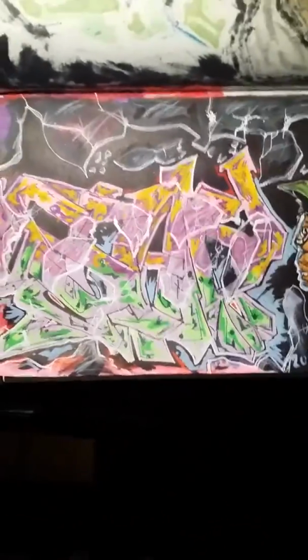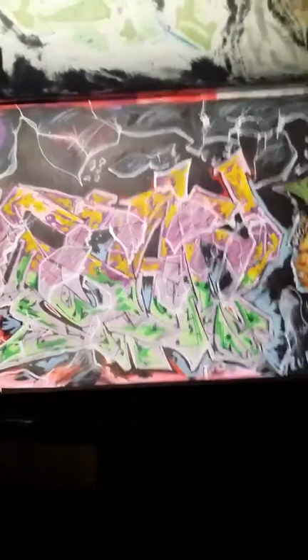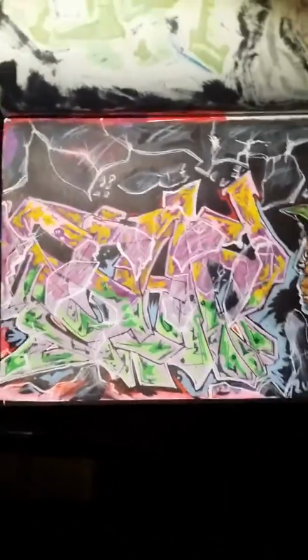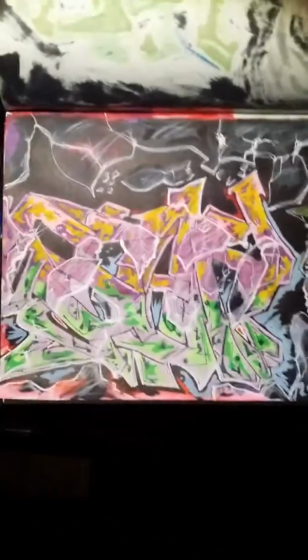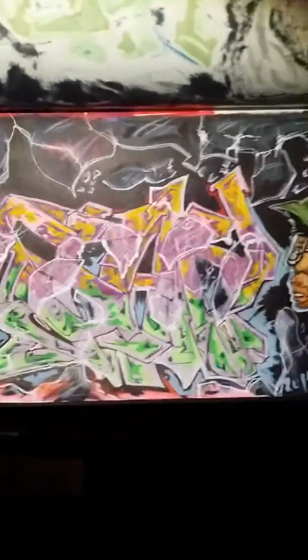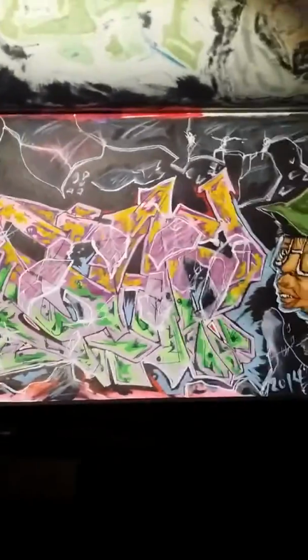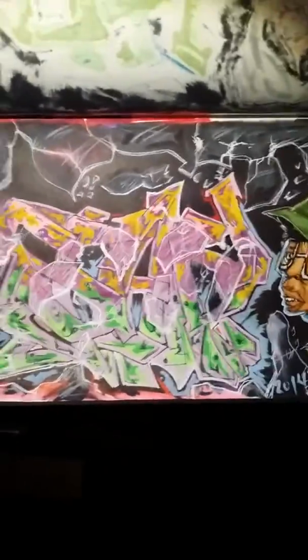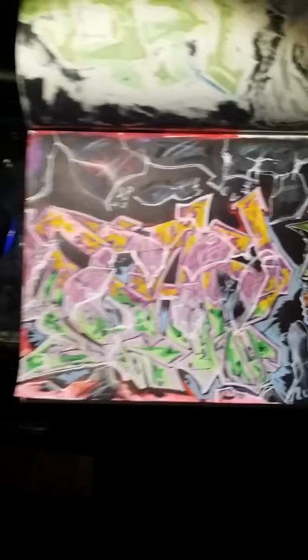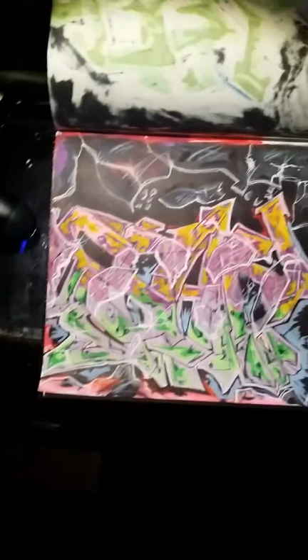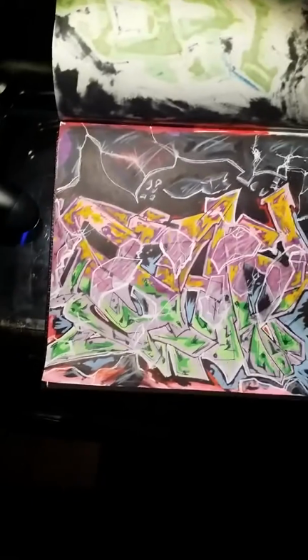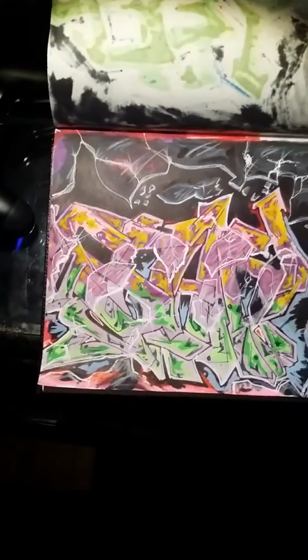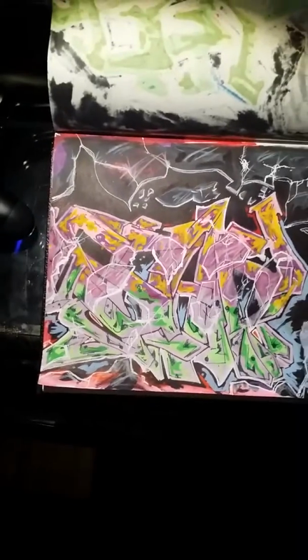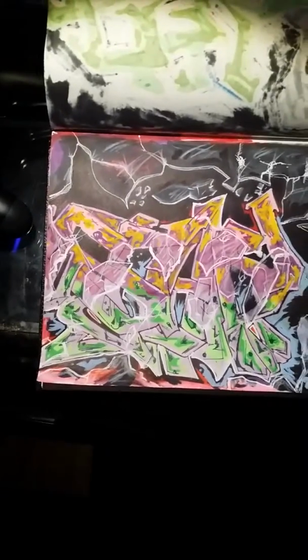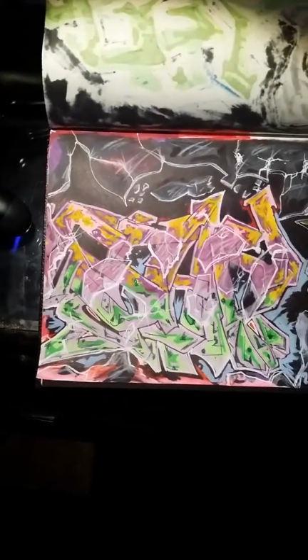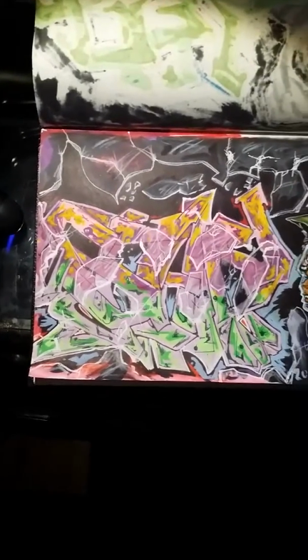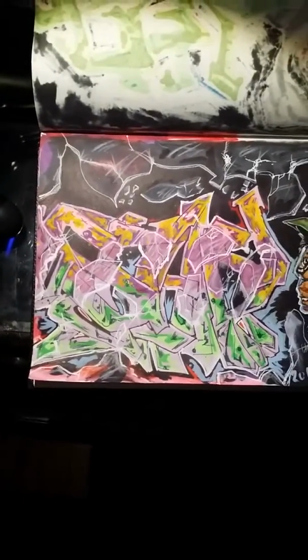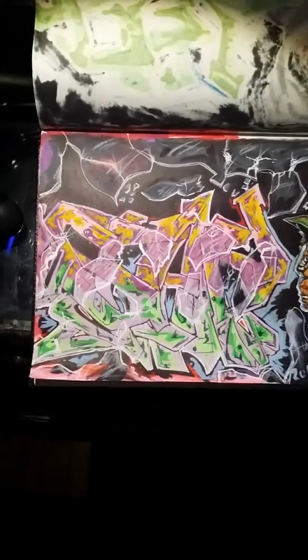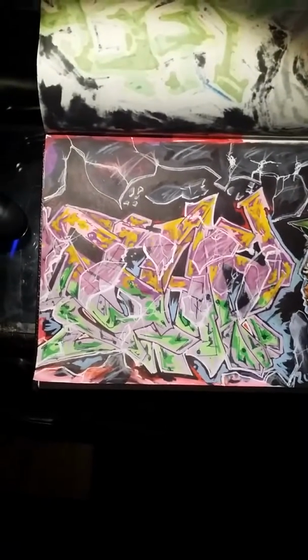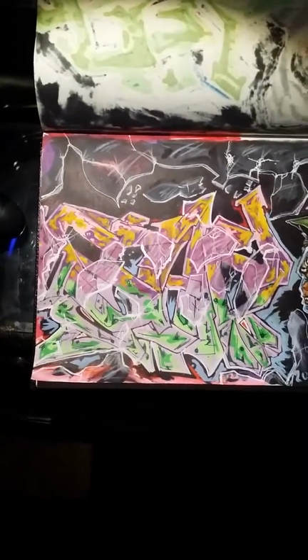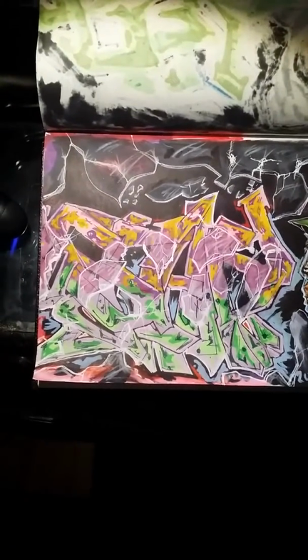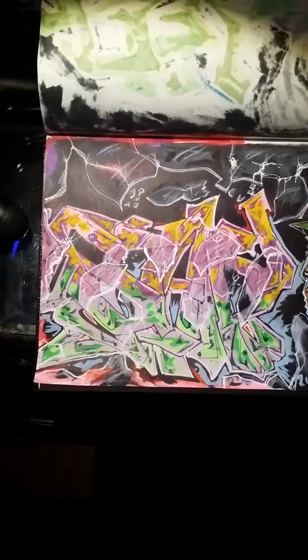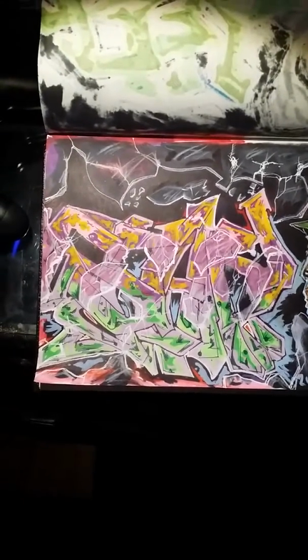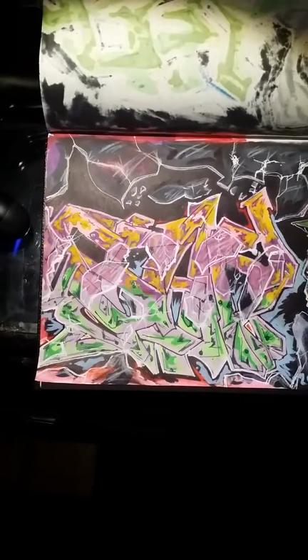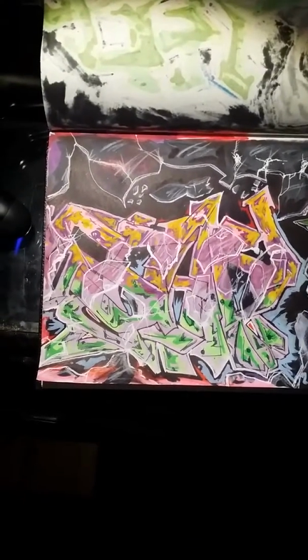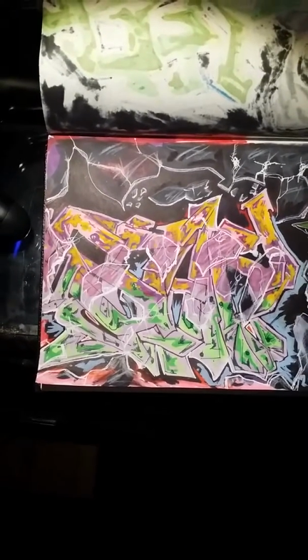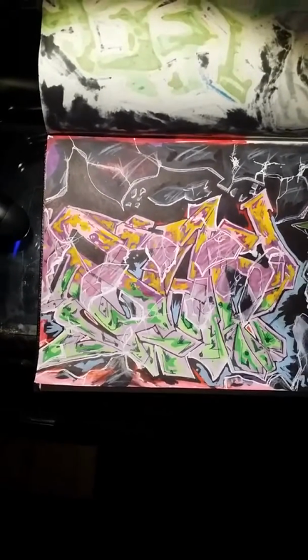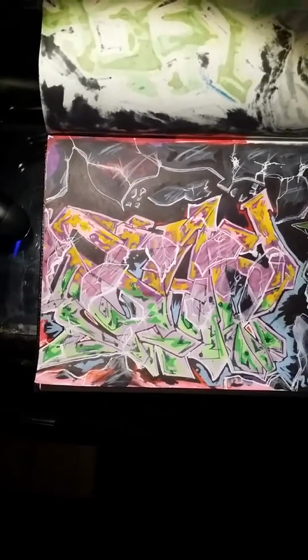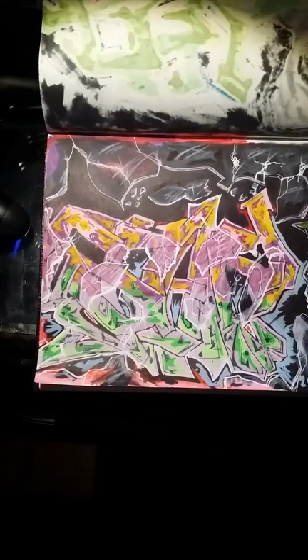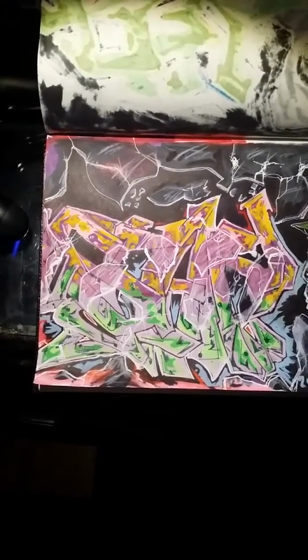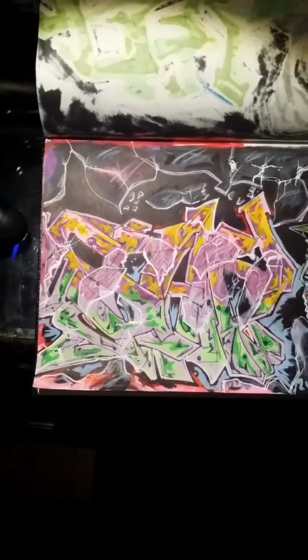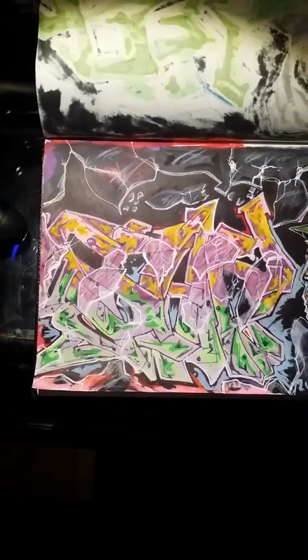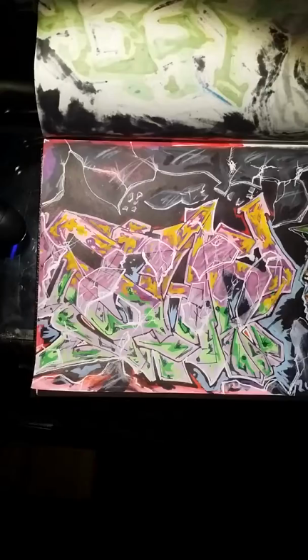I gotta hit the art store, I gotta go get me some more ink and paint markers and shit like that.